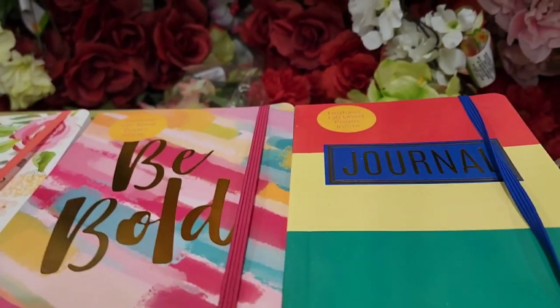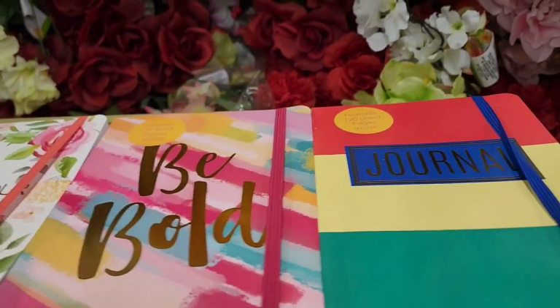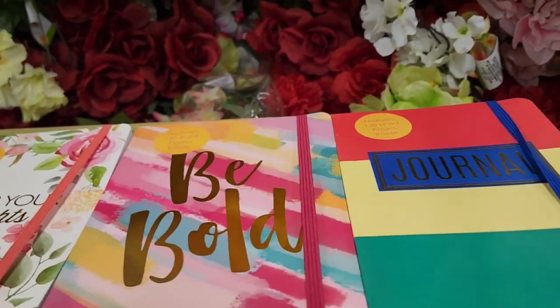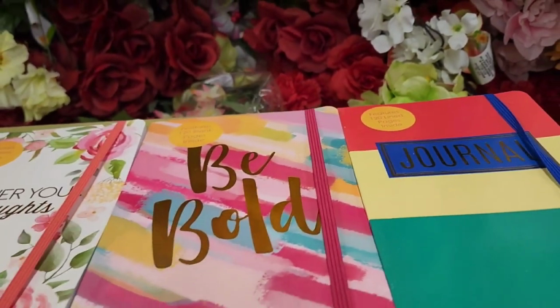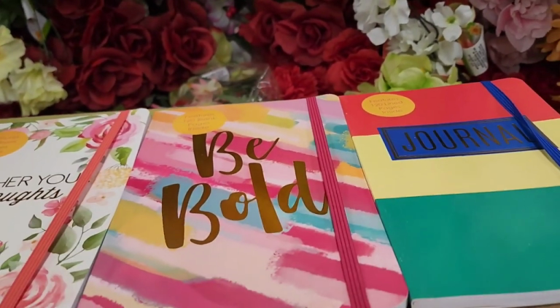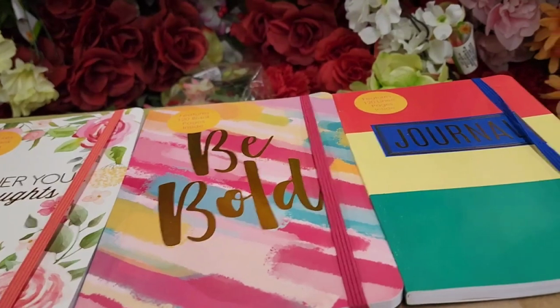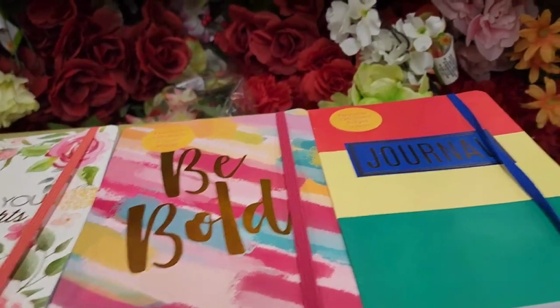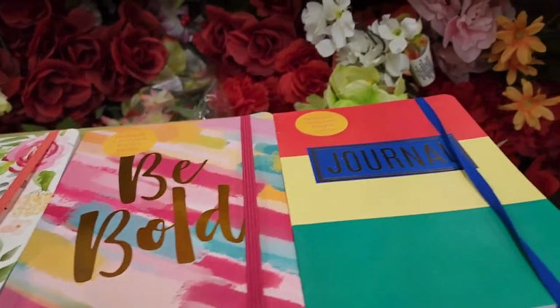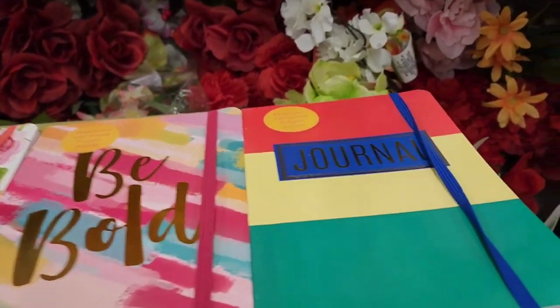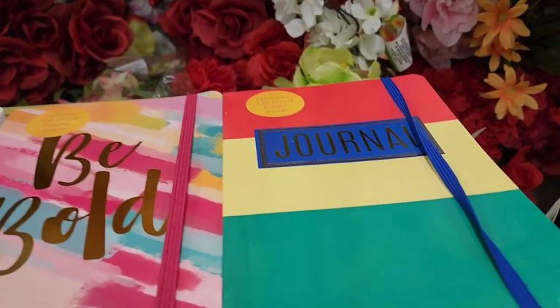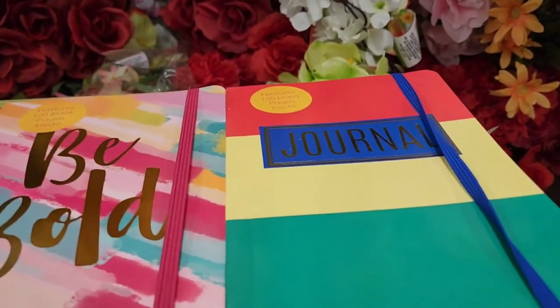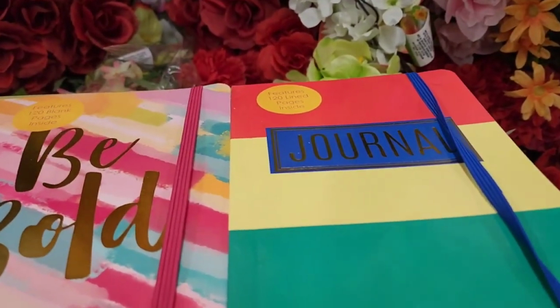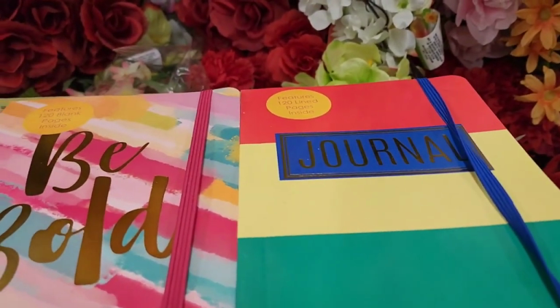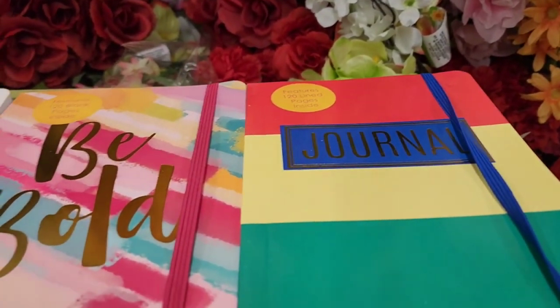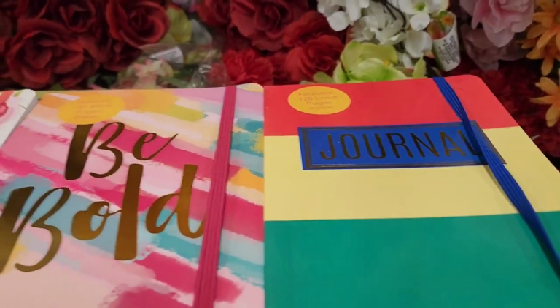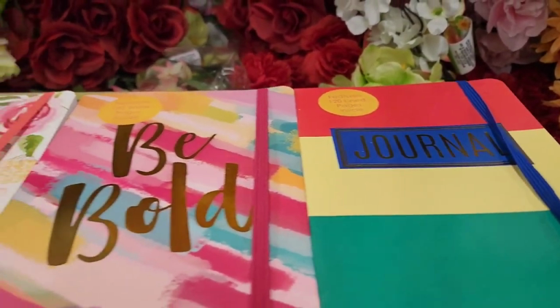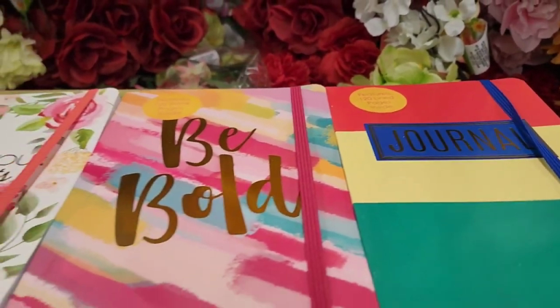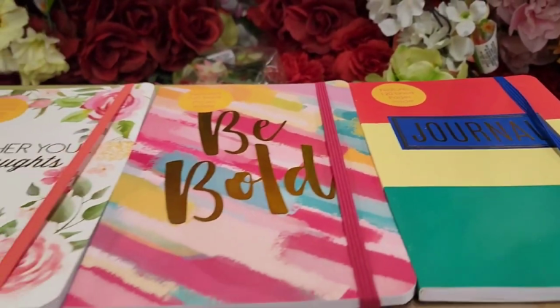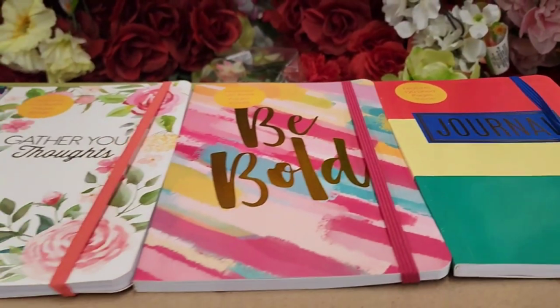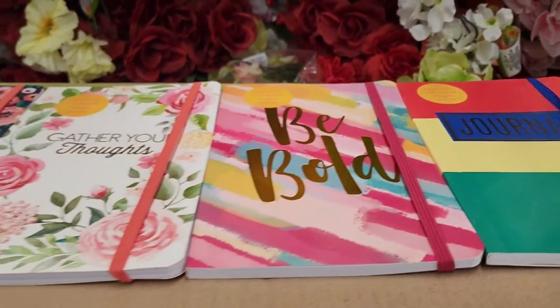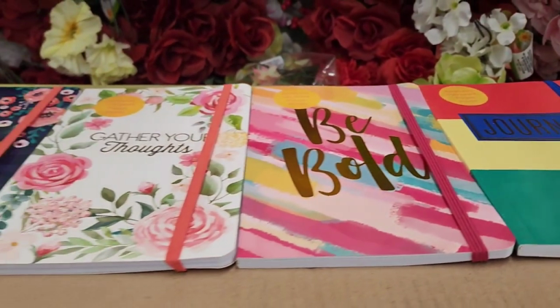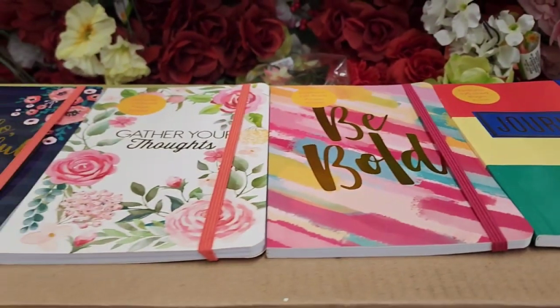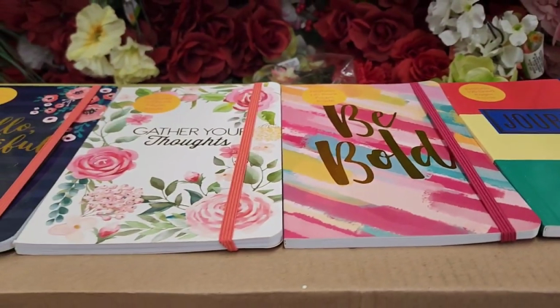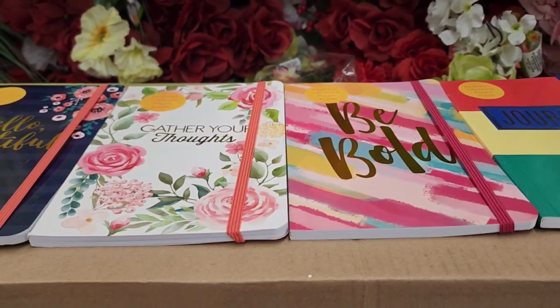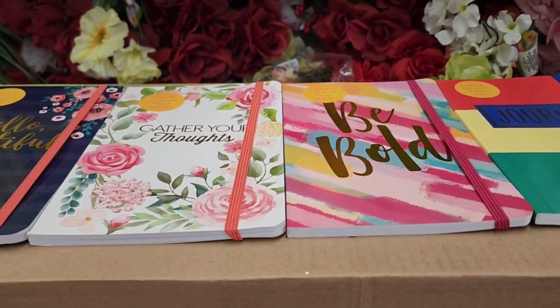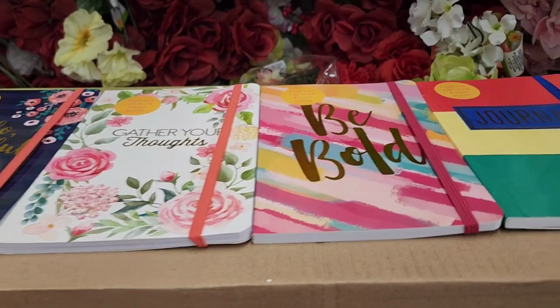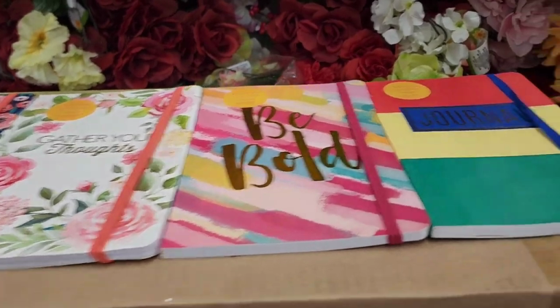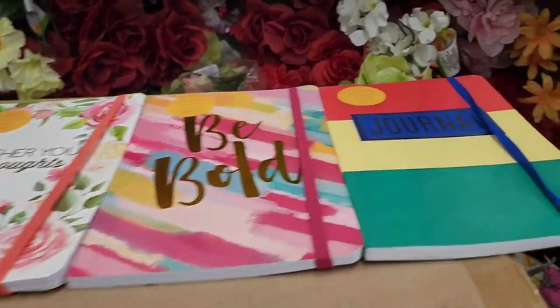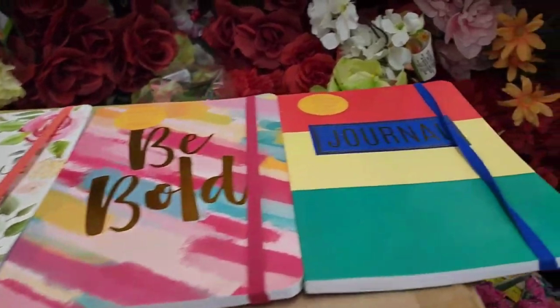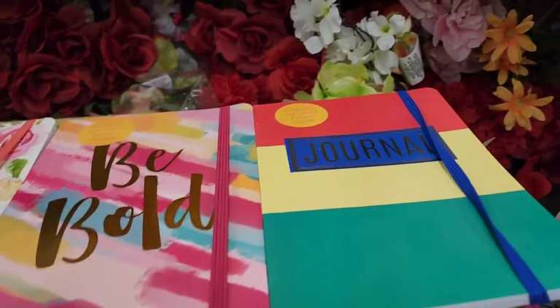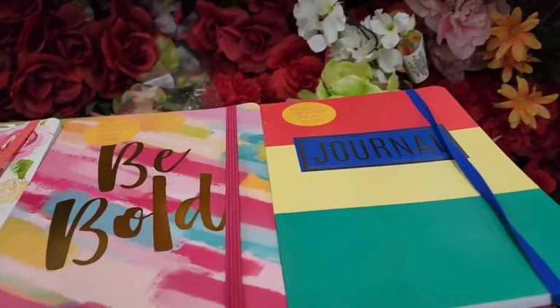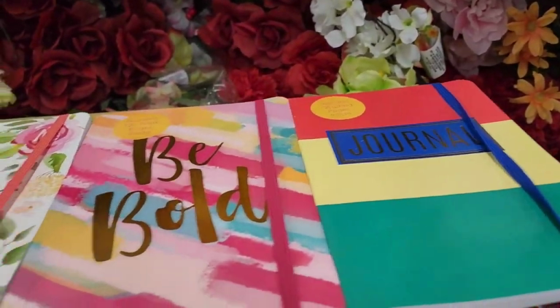One says 'Journal' with a bold elastic - and this is what they have.